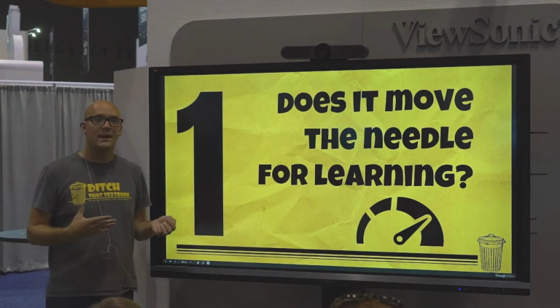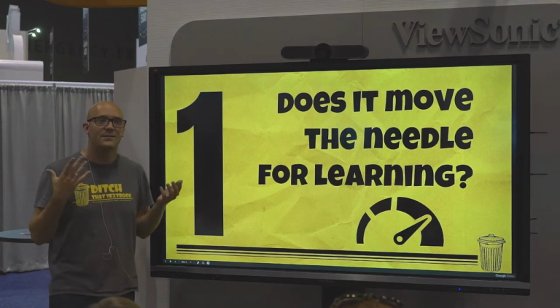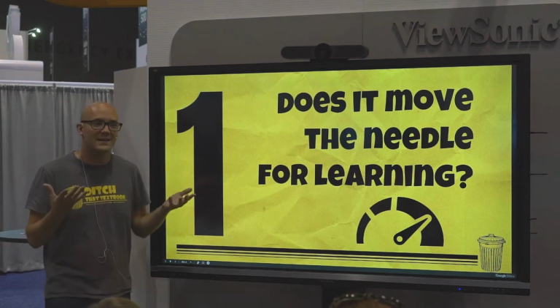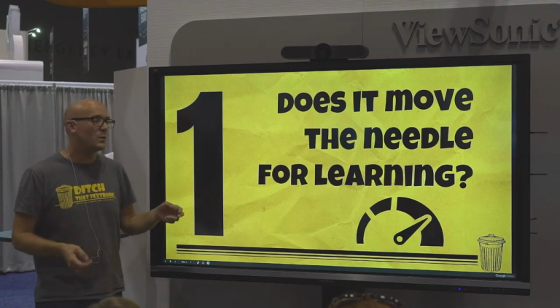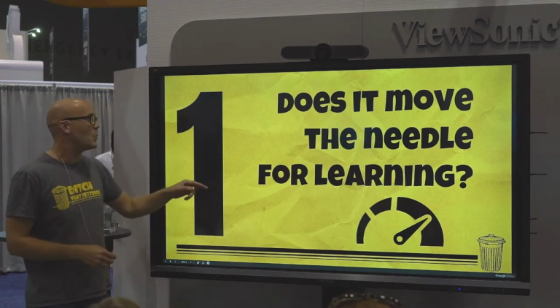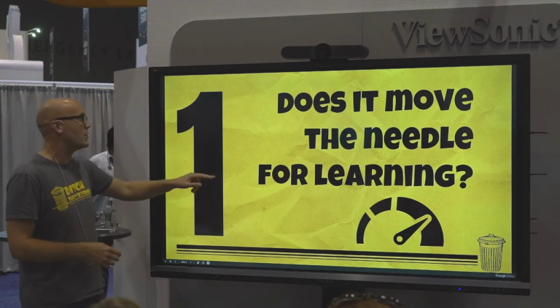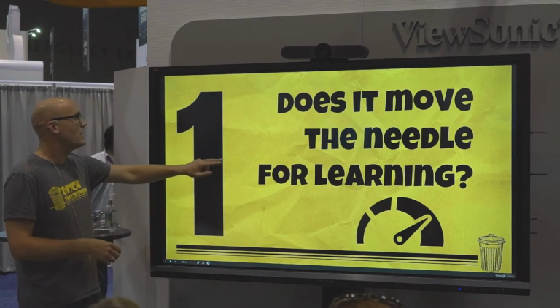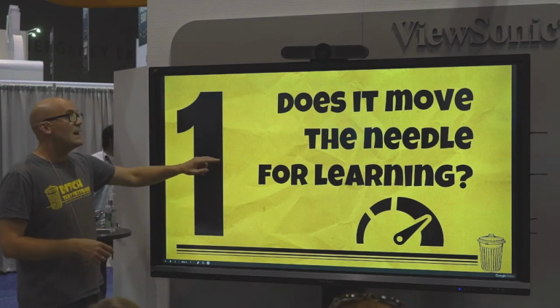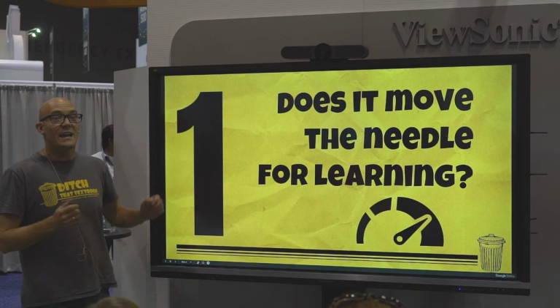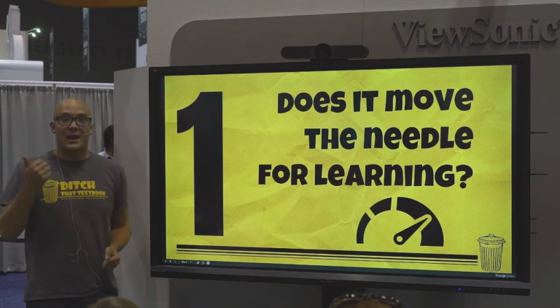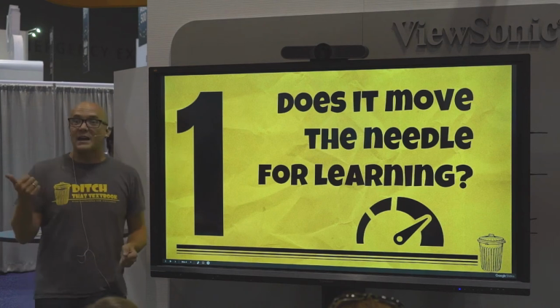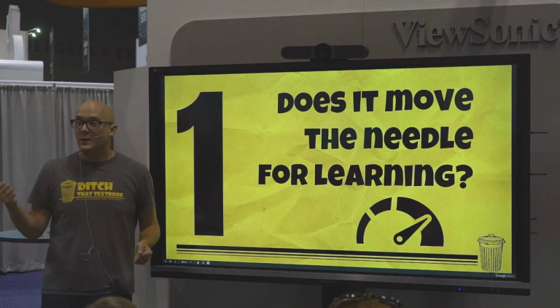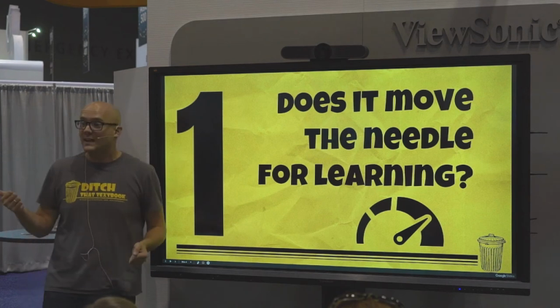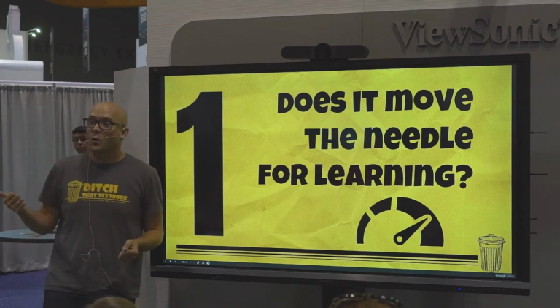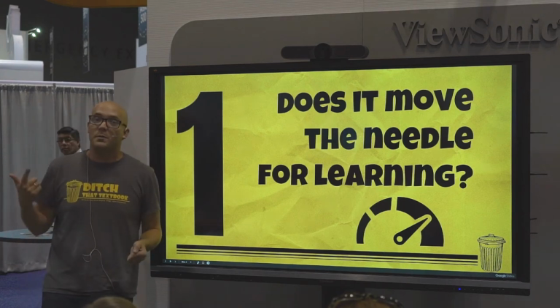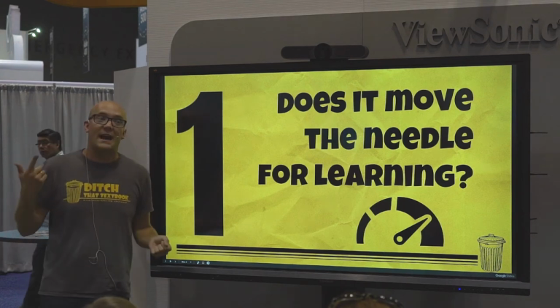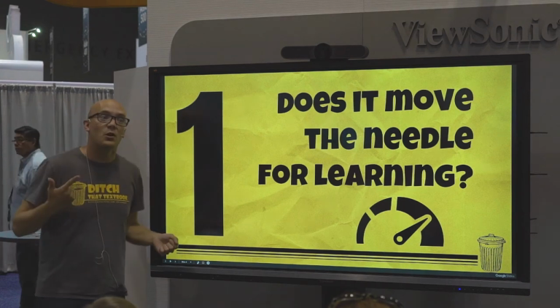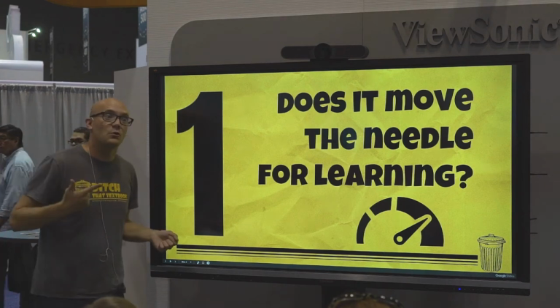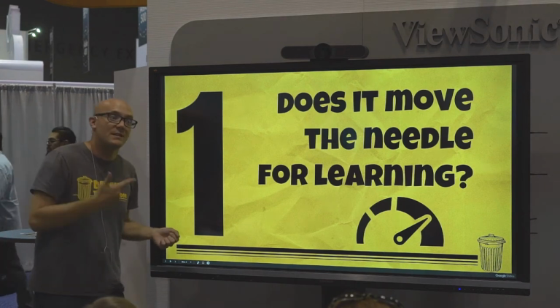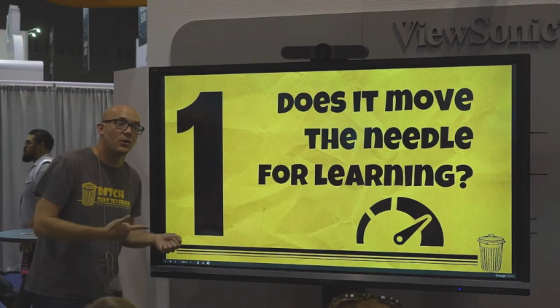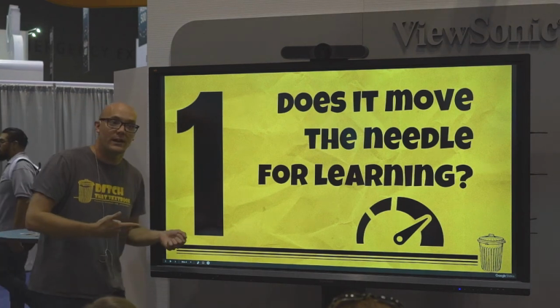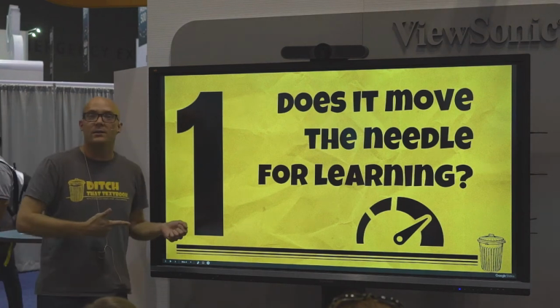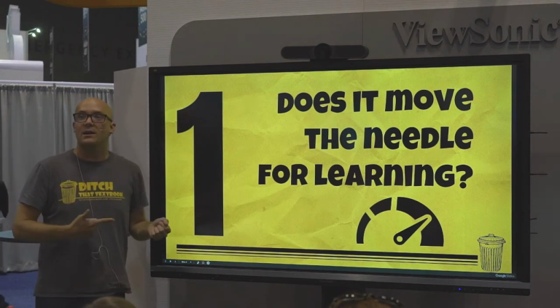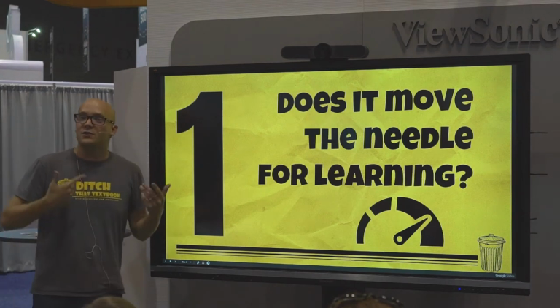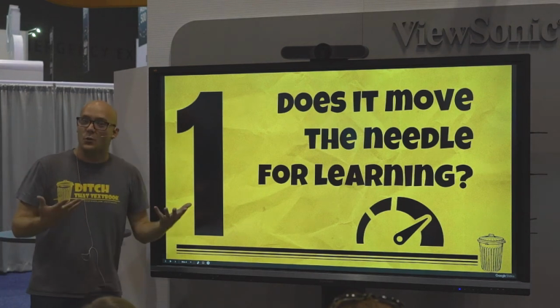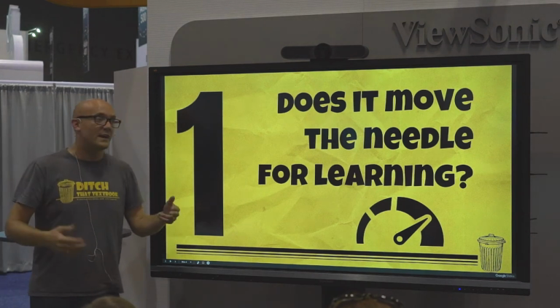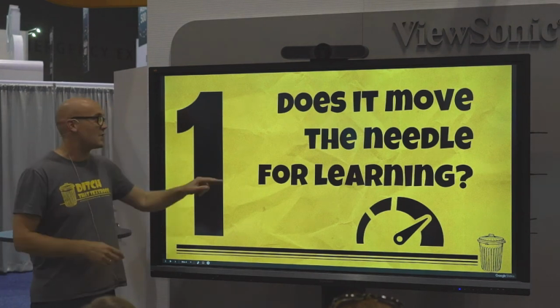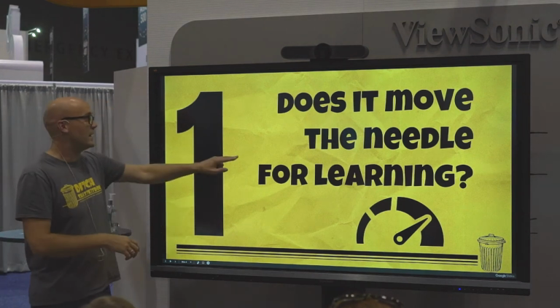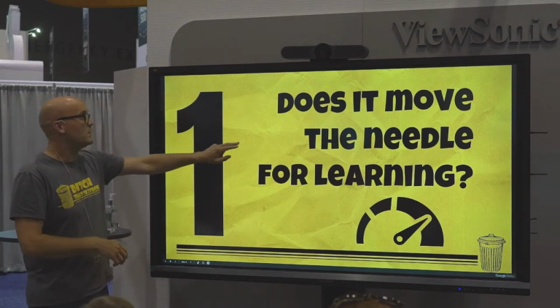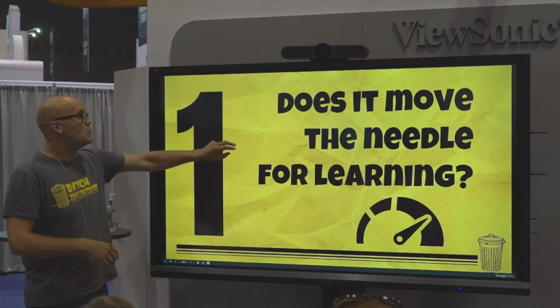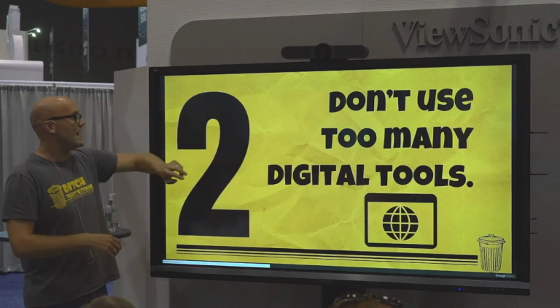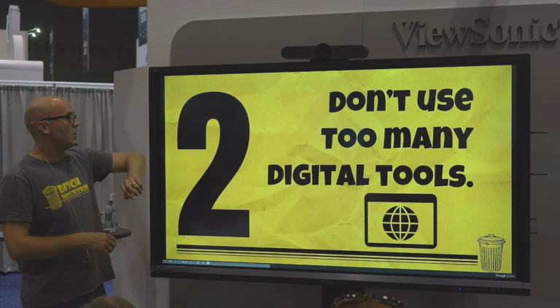Does it move the needle for learning? If it doesn't, we've got to wonder: A, do we need it? Or B, how can we do it differently so that we can actually move that needle?